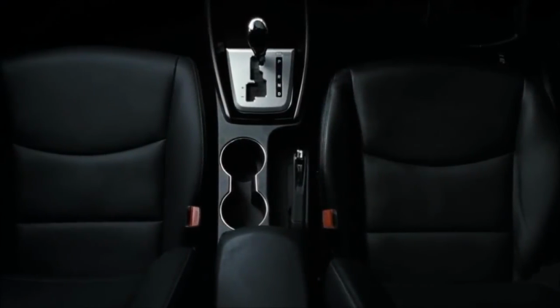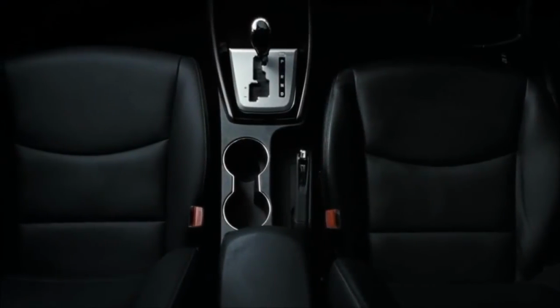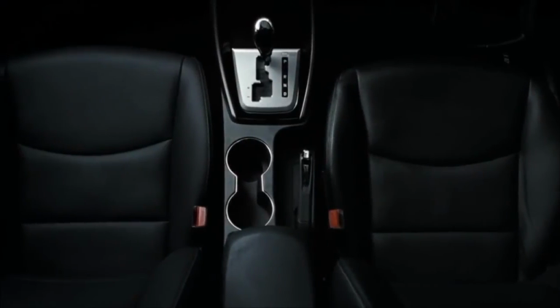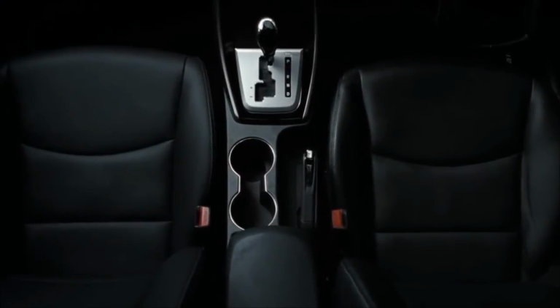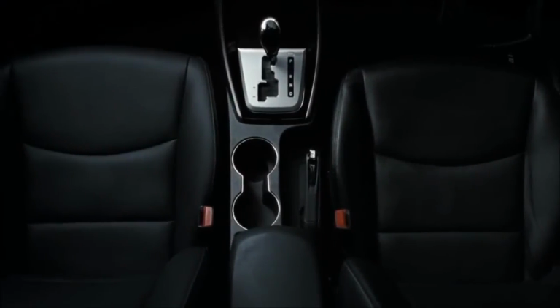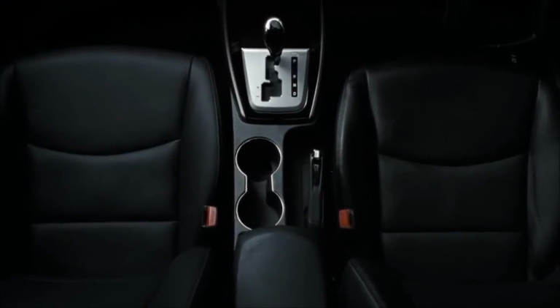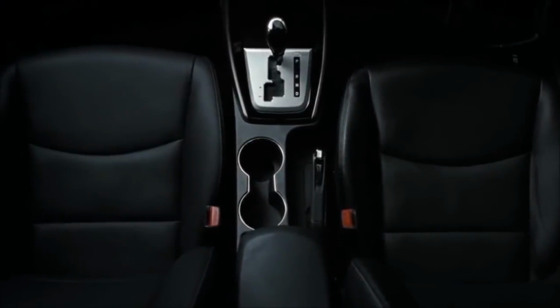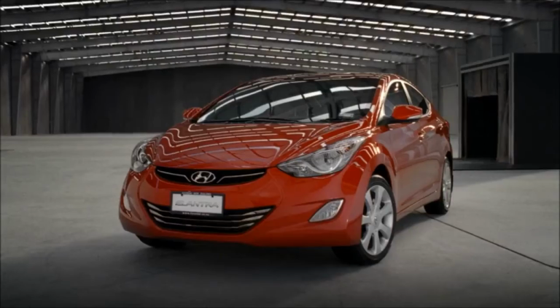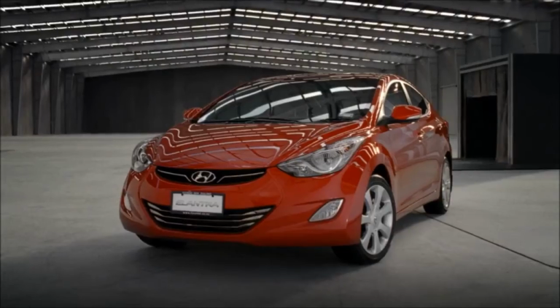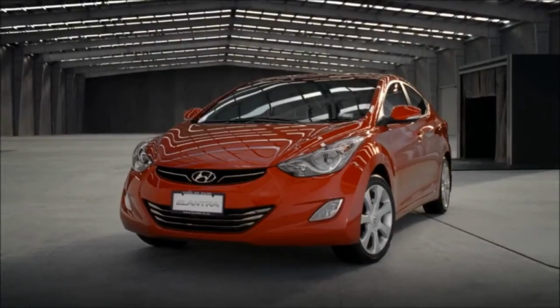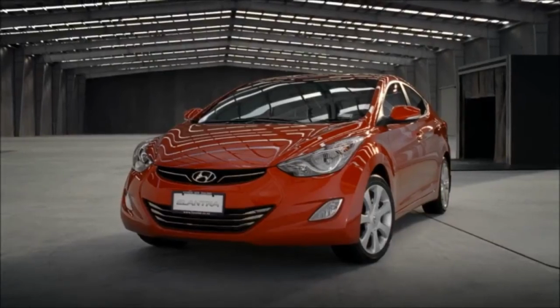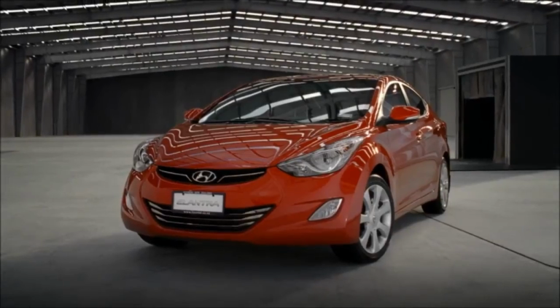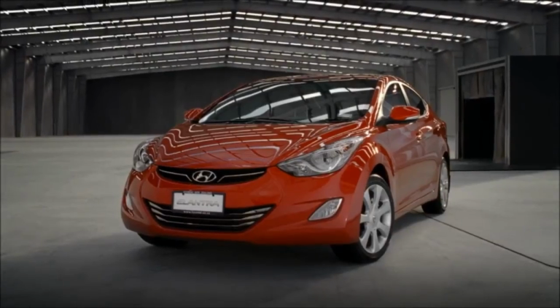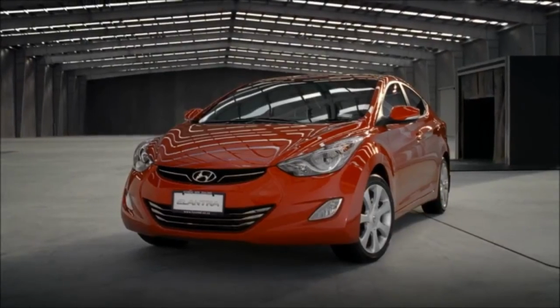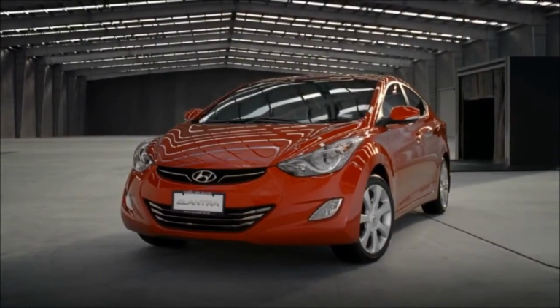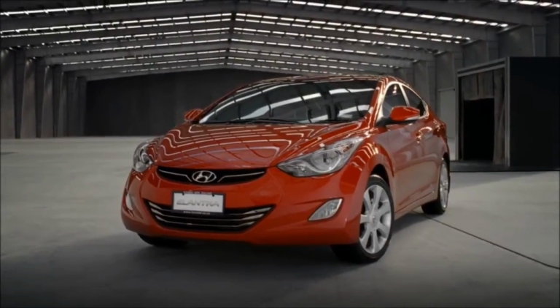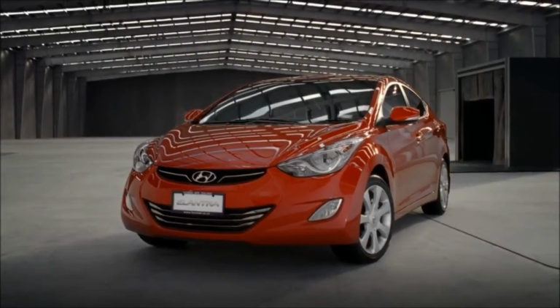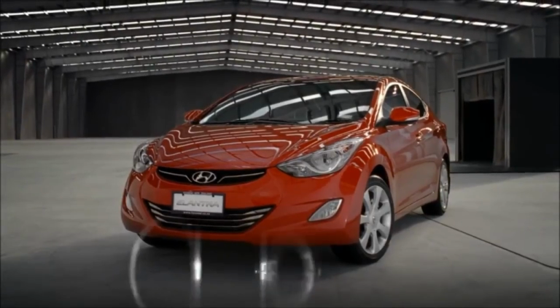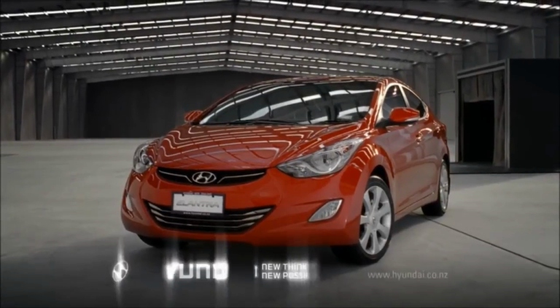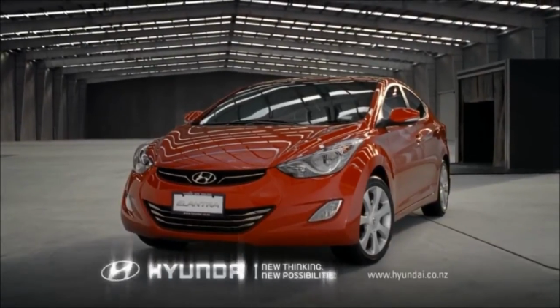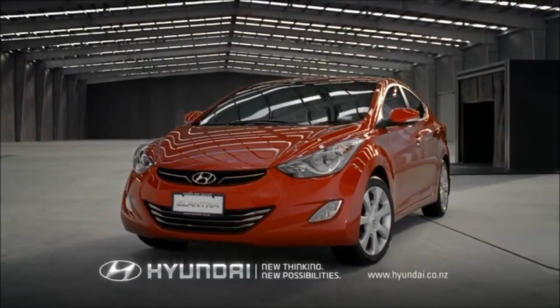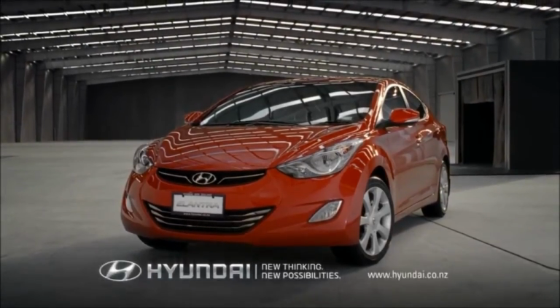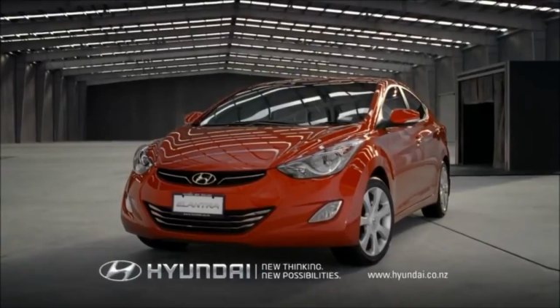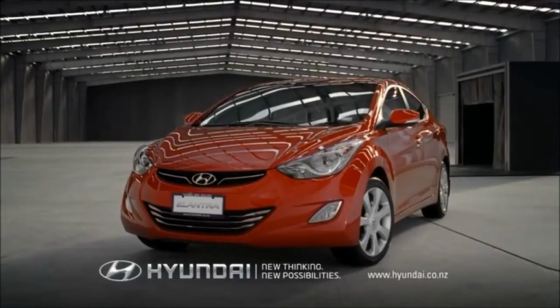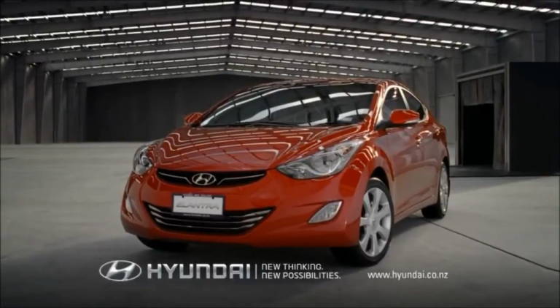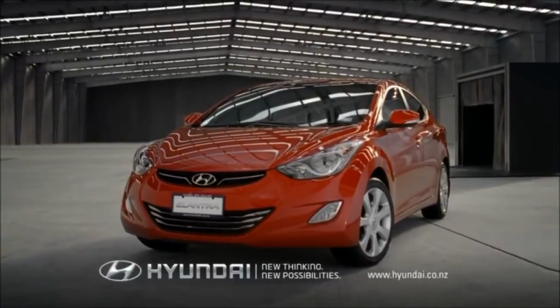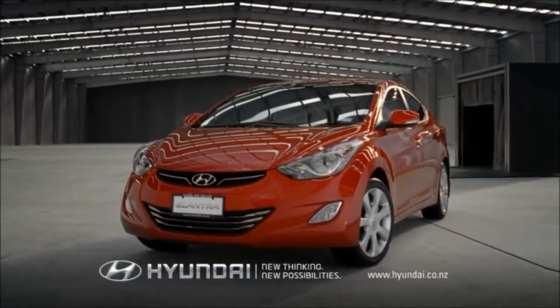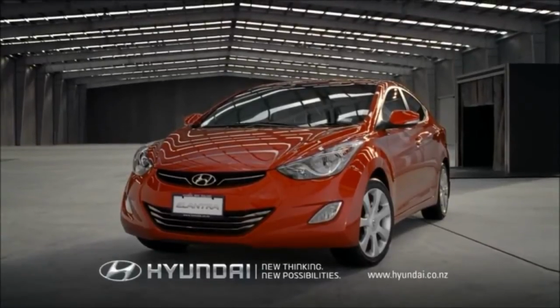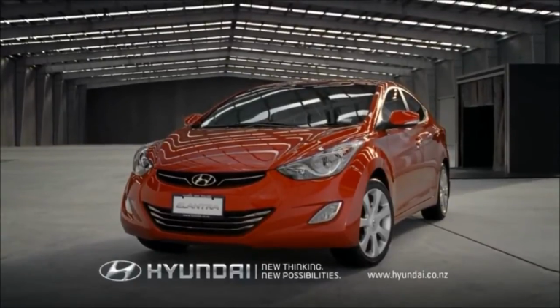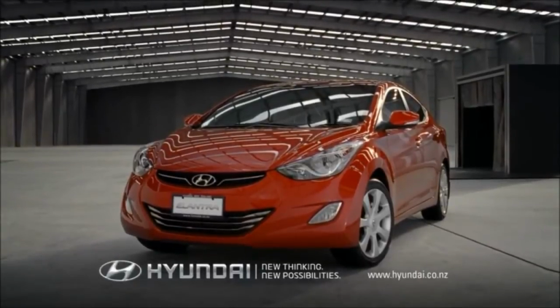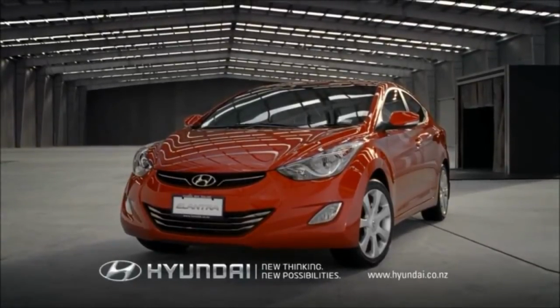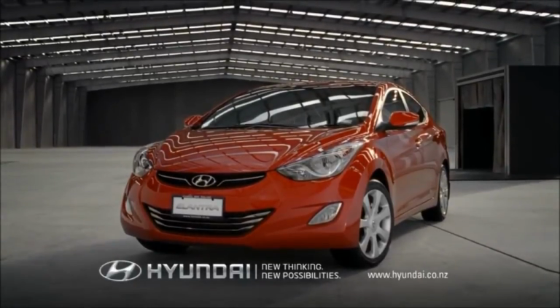So come and drive the completely new Elantra, built by Hyundai, precisely.